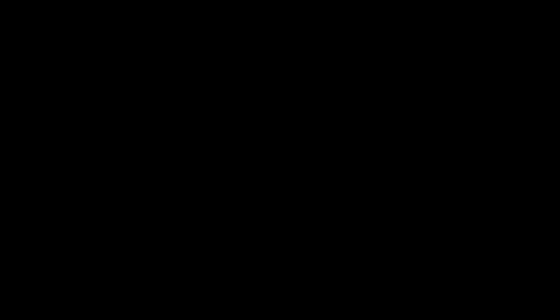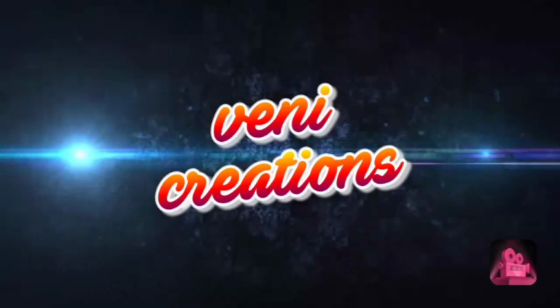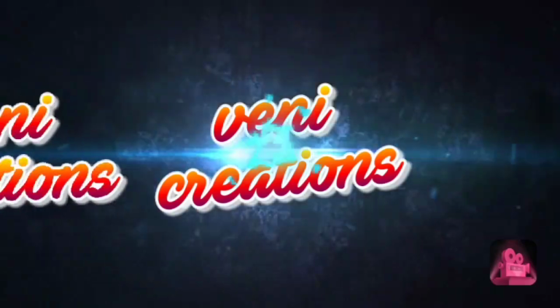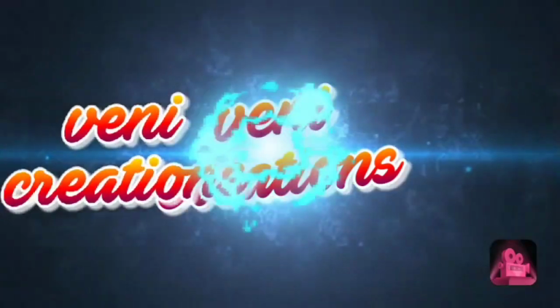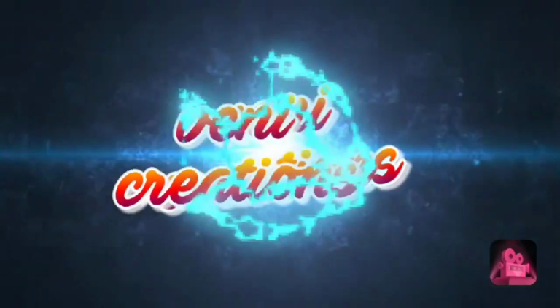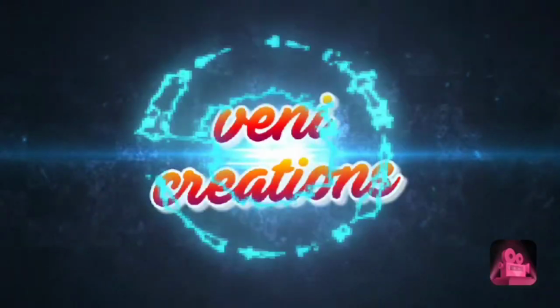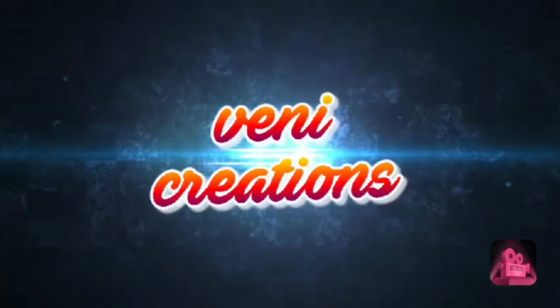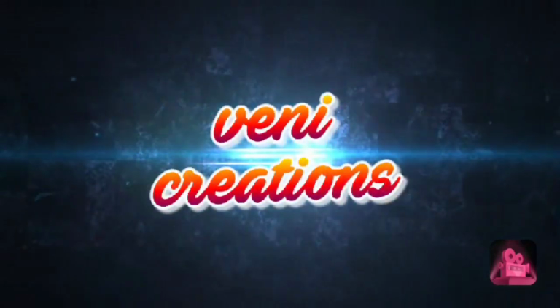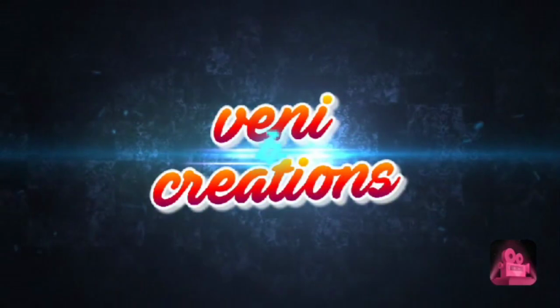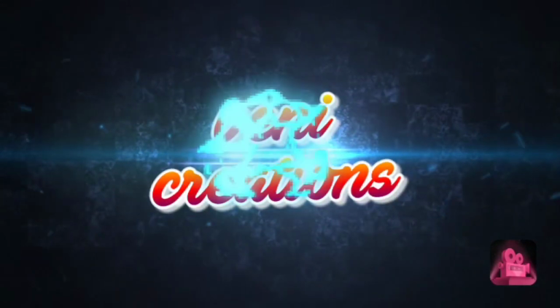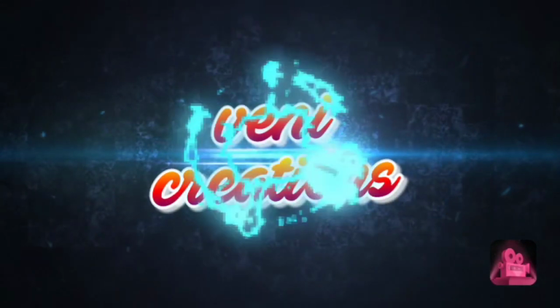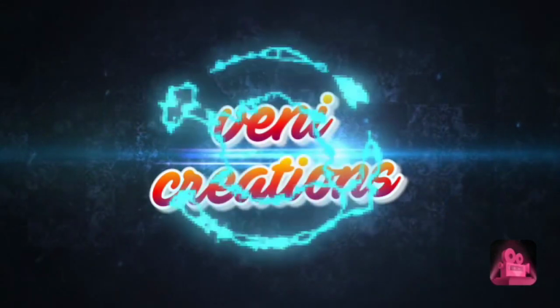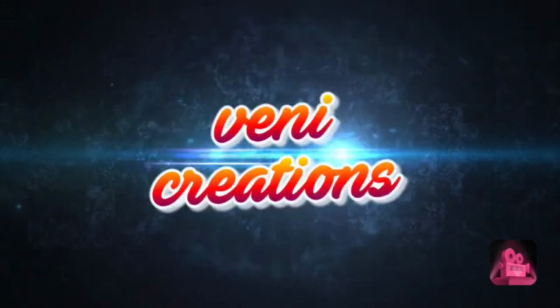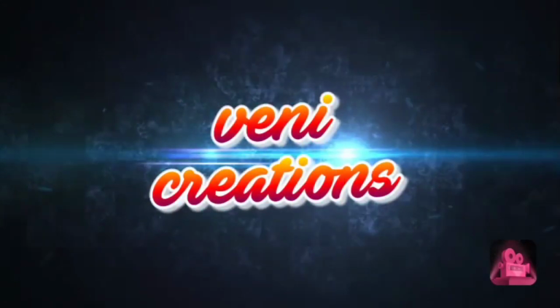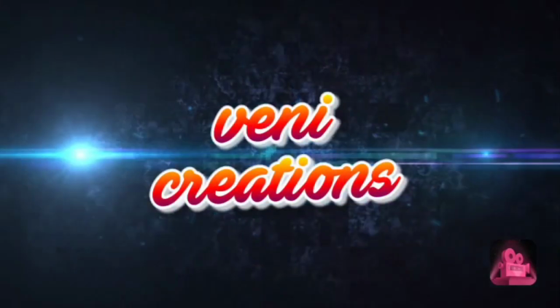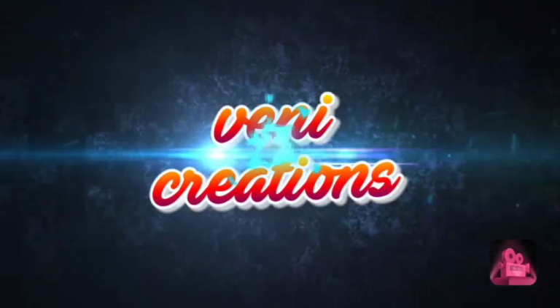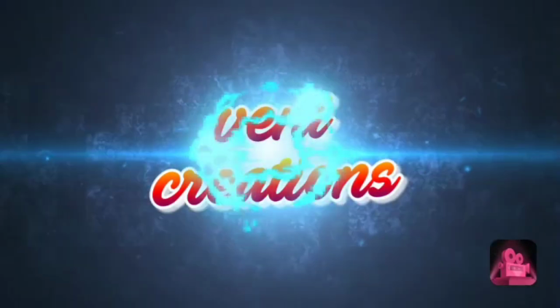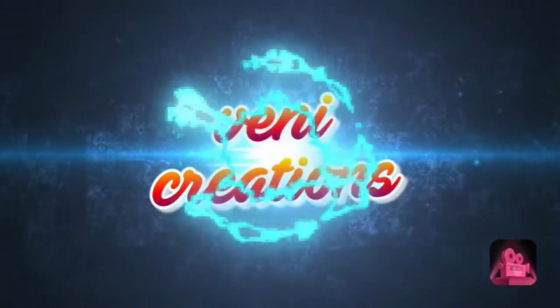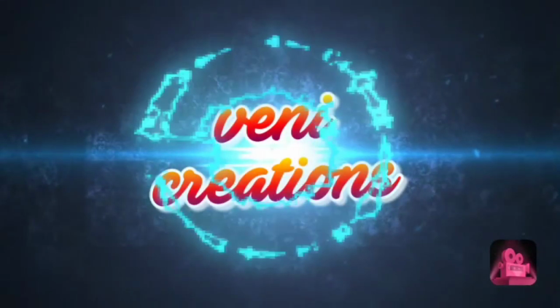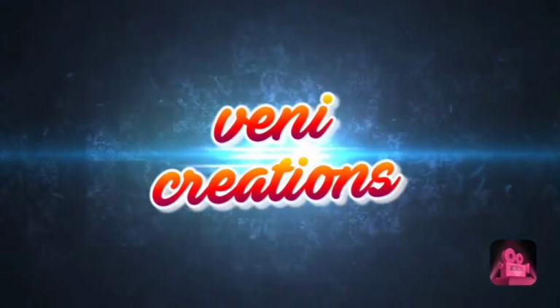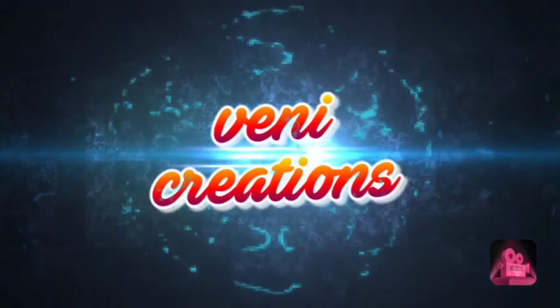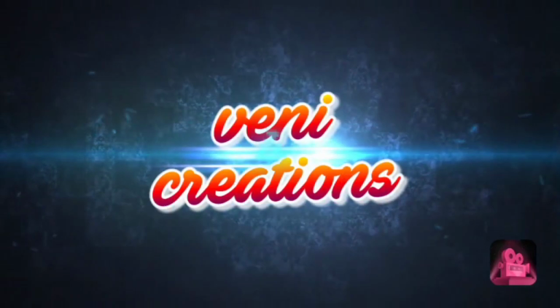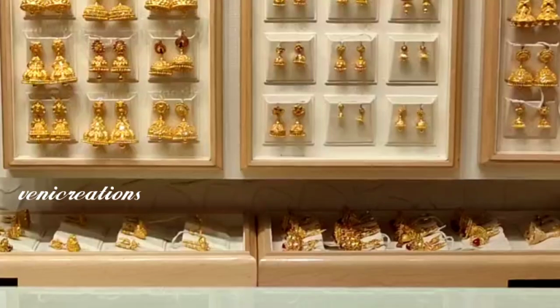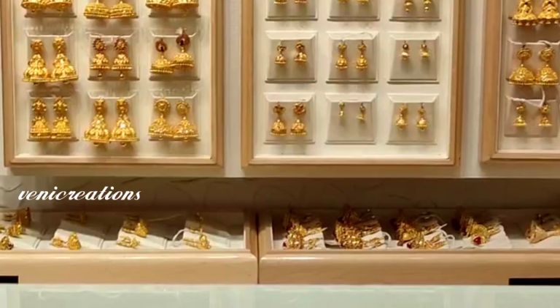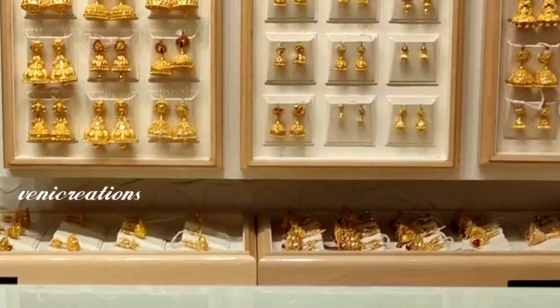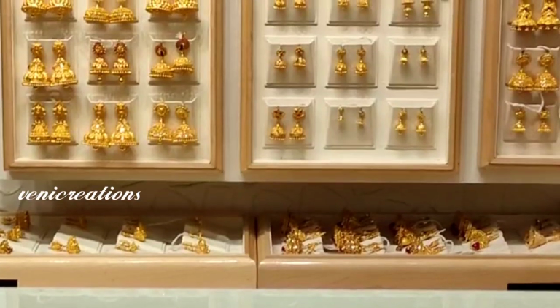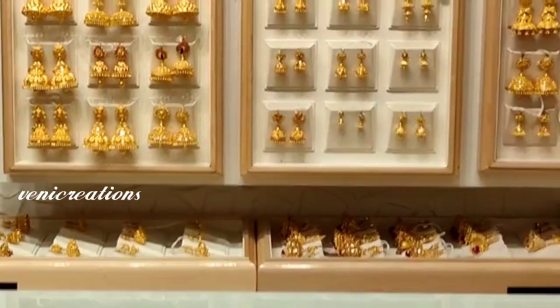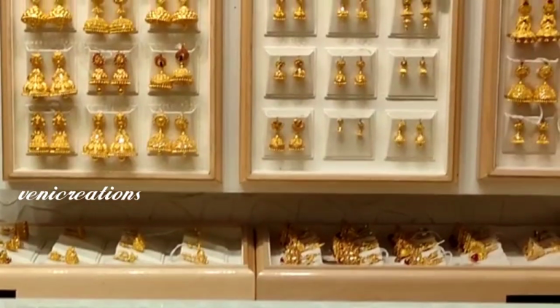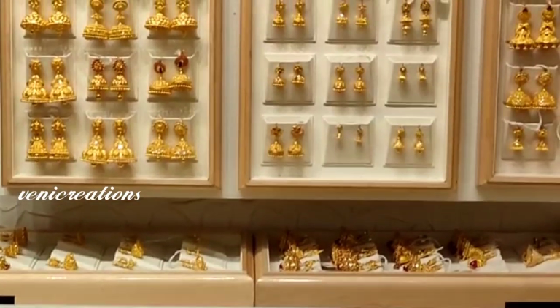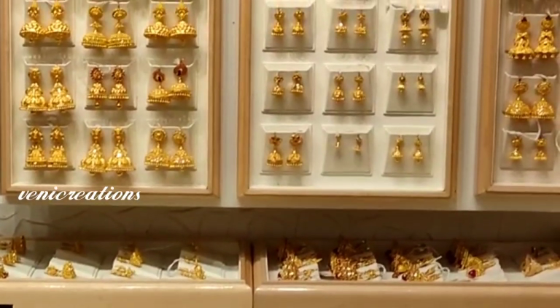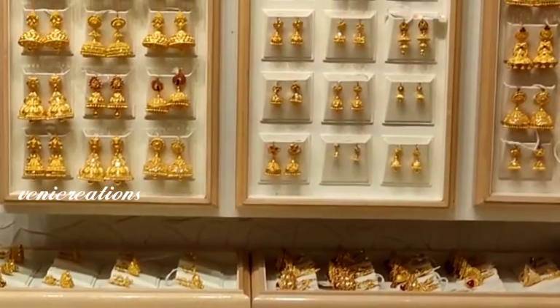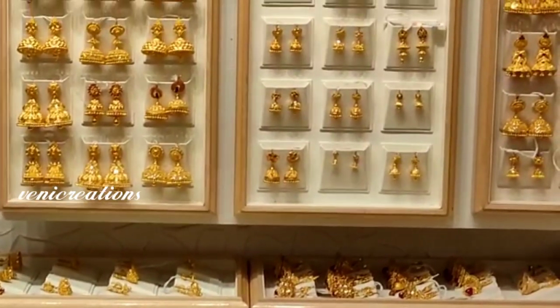Hi friends, good morning! Welcome back to my channel, Venni Creations. Hello everyone.